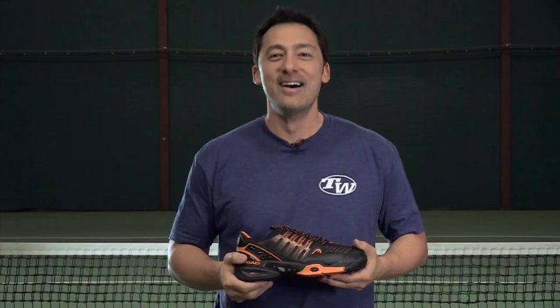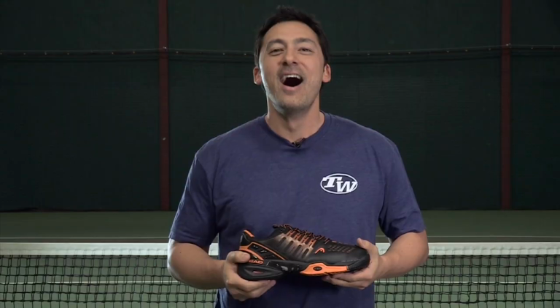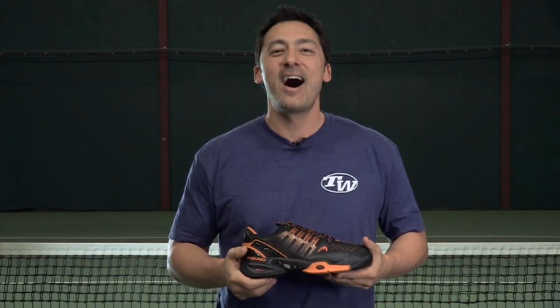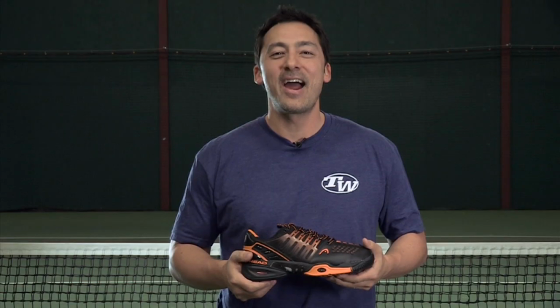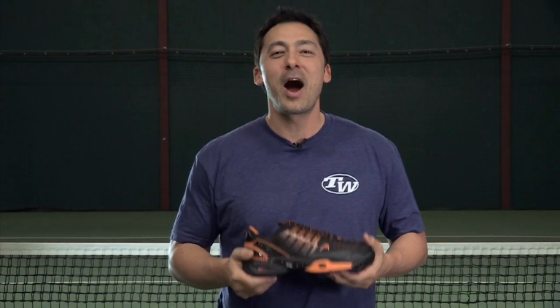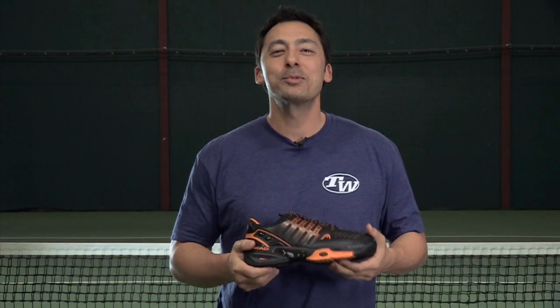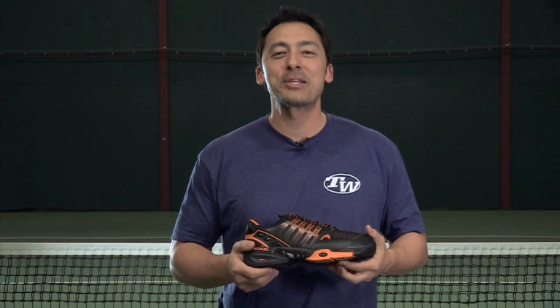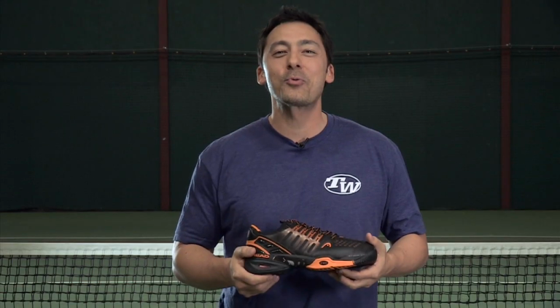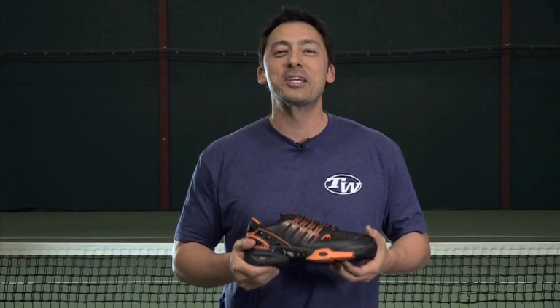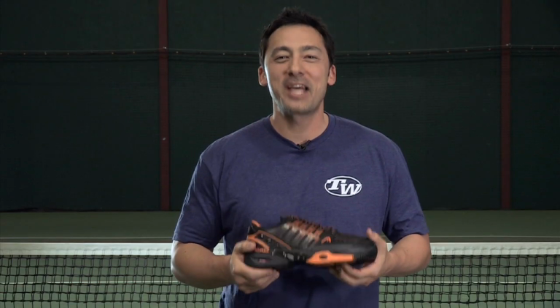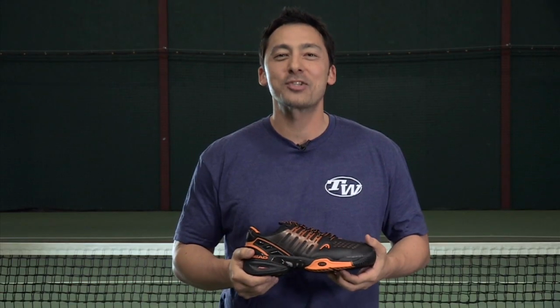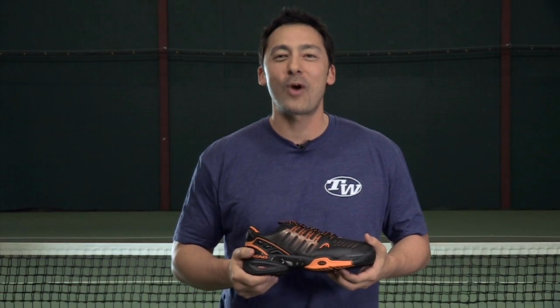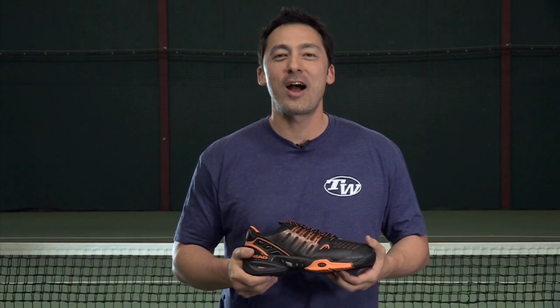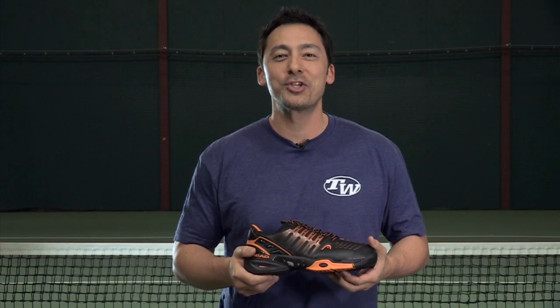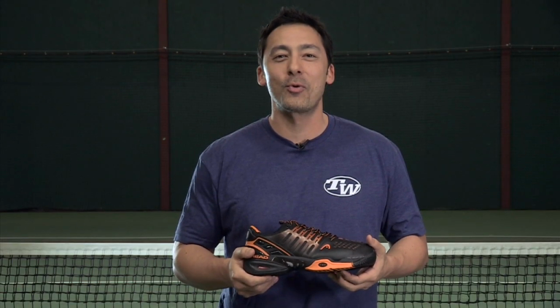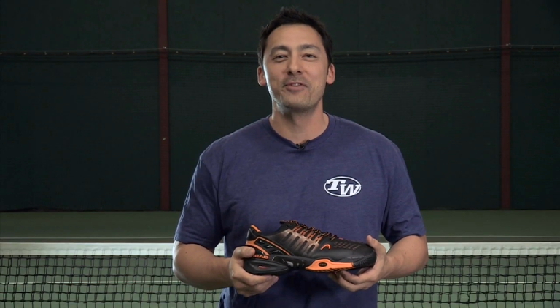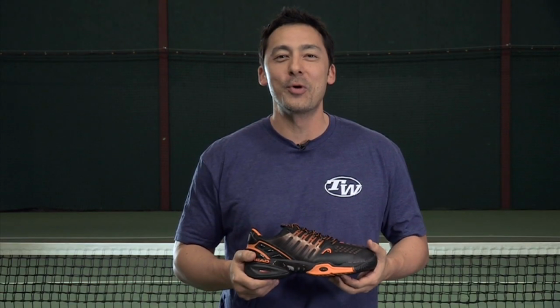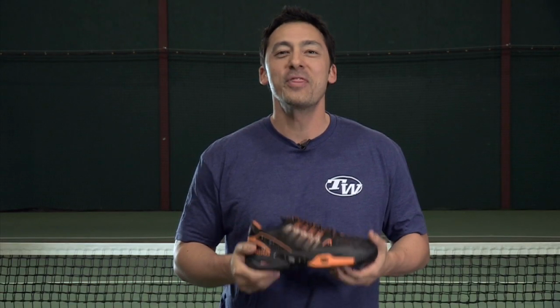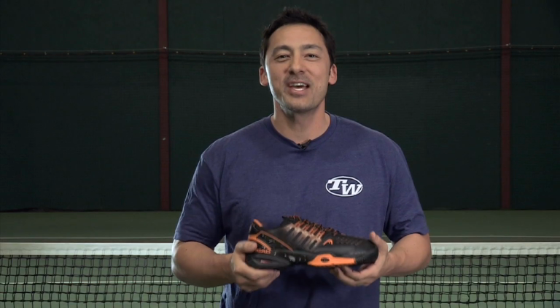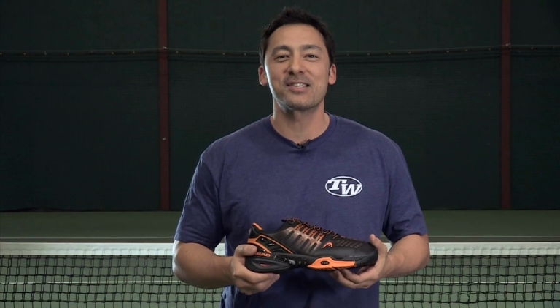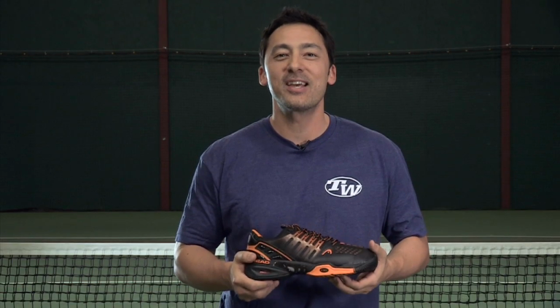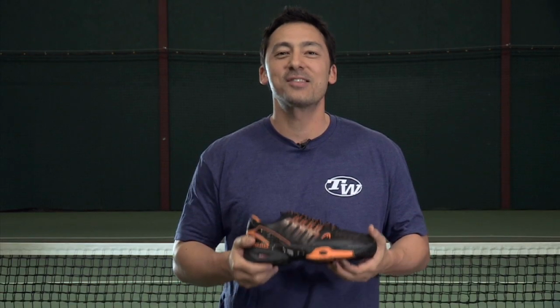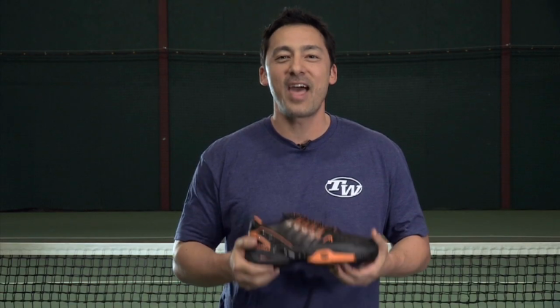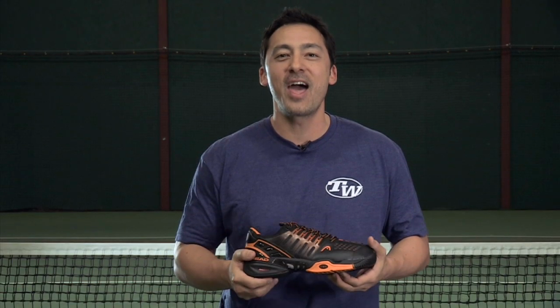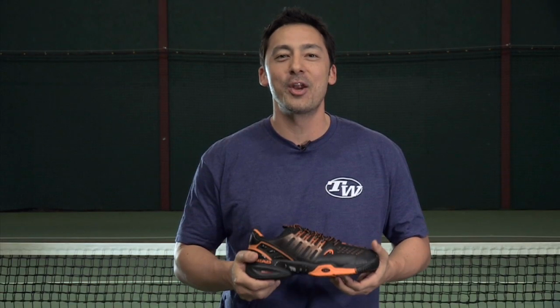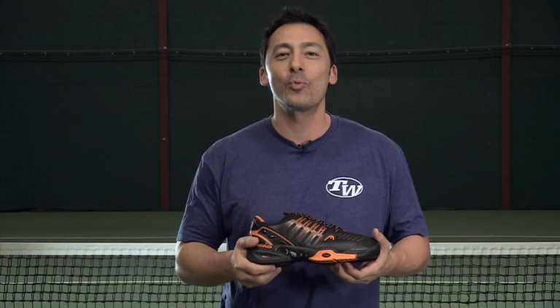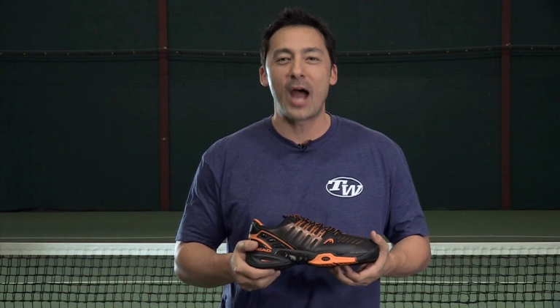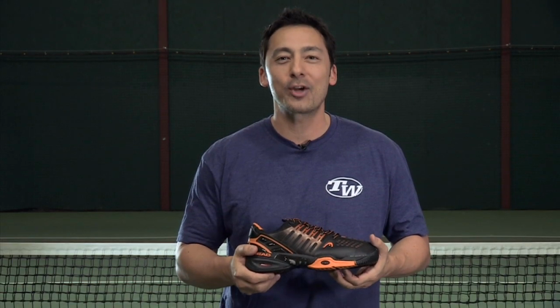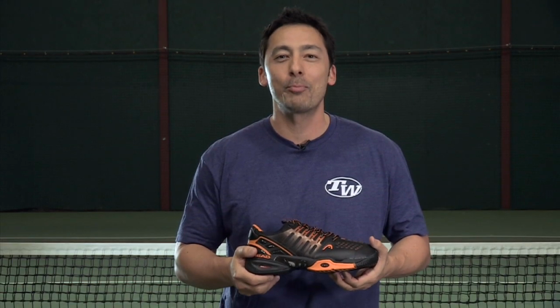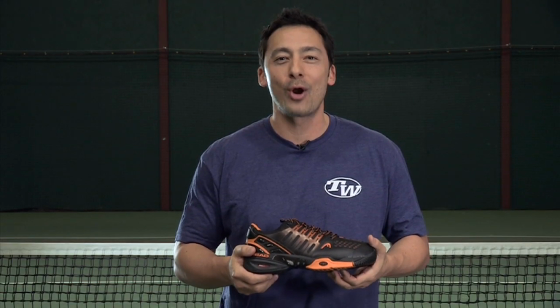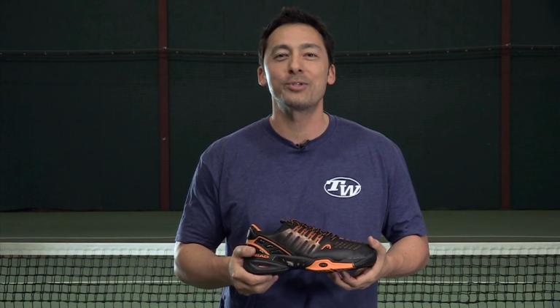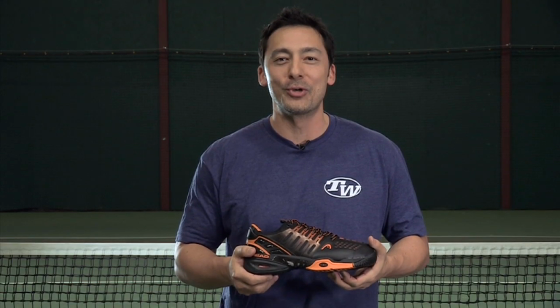Hi, I'm Spencer with the Tennis Warehouse Shoe Review. This is the Head Radical Pro 2.